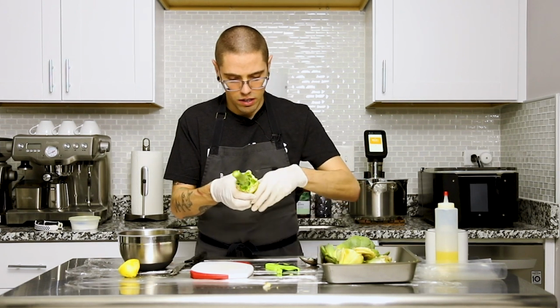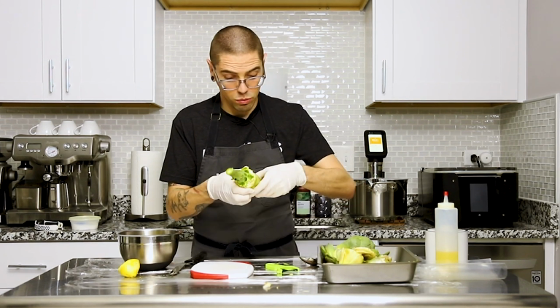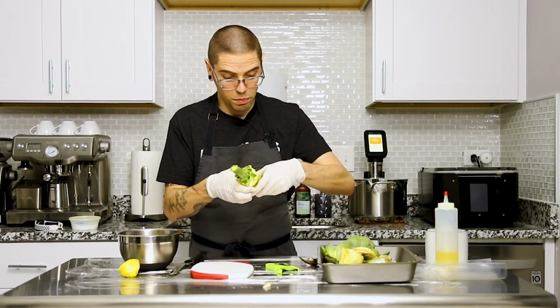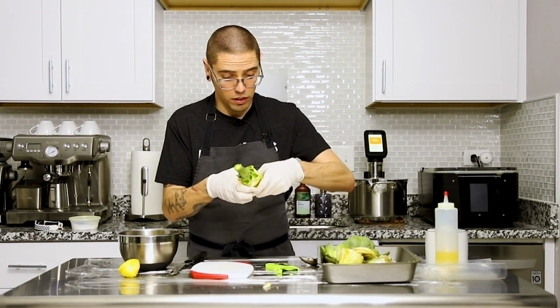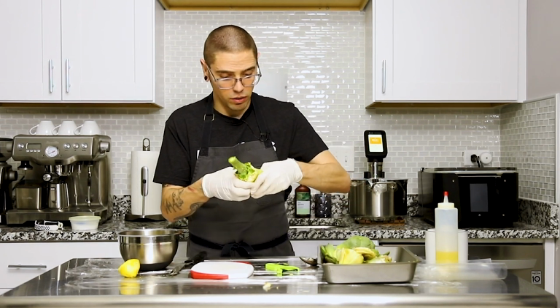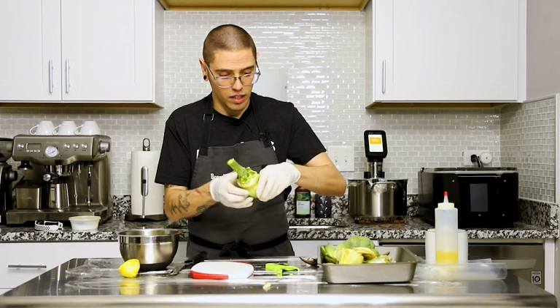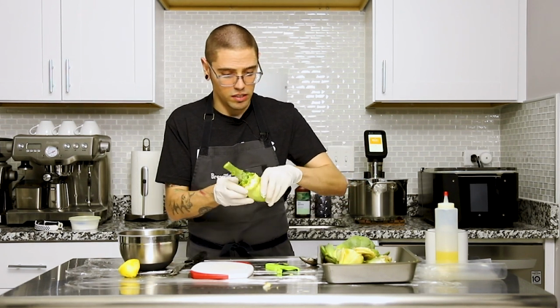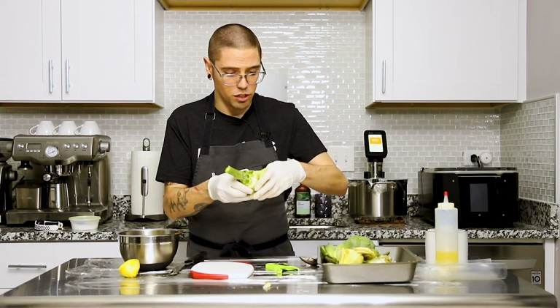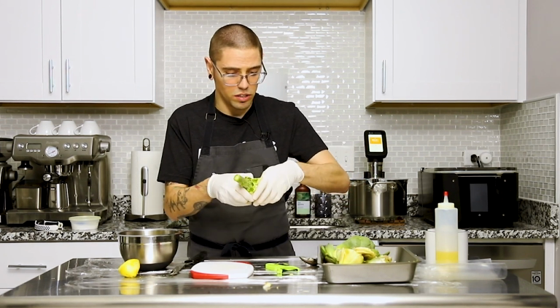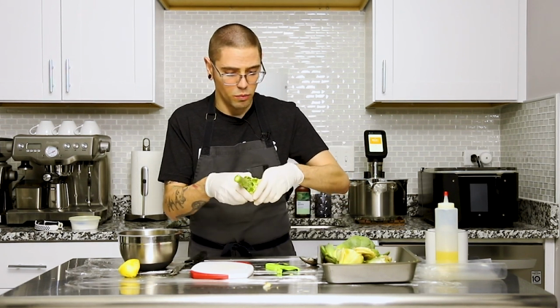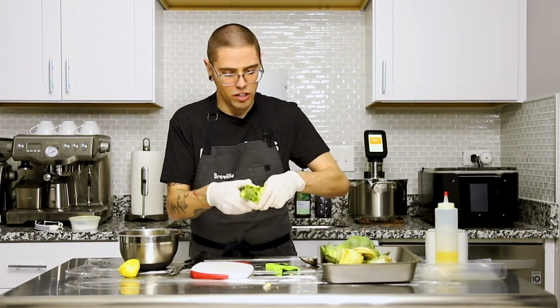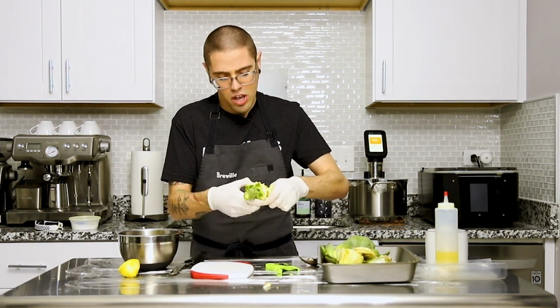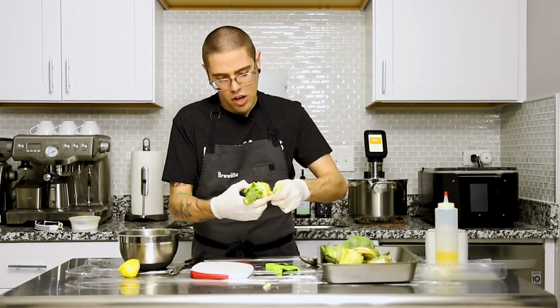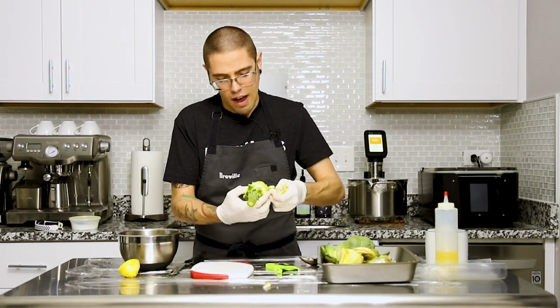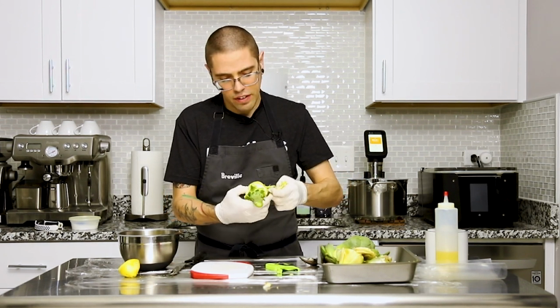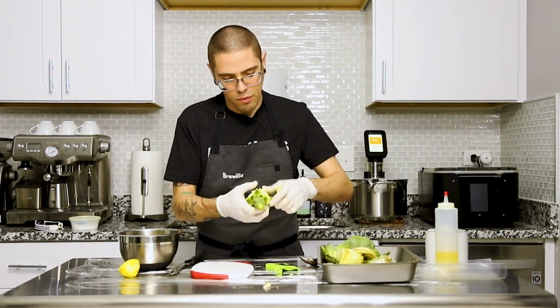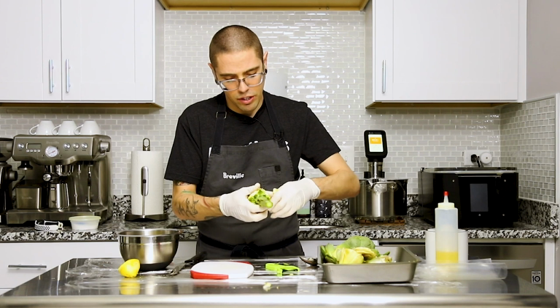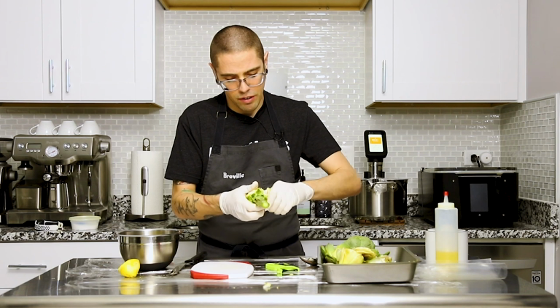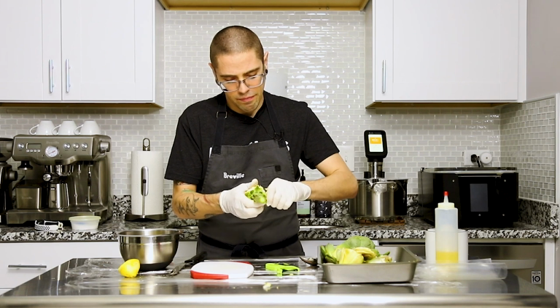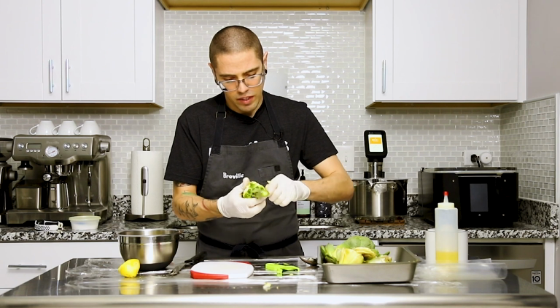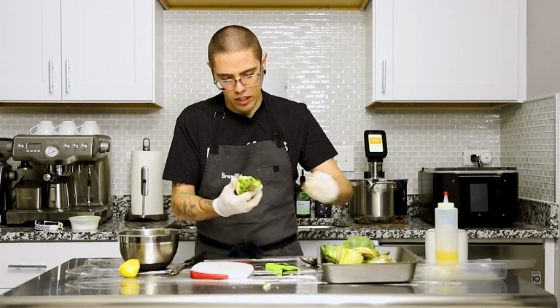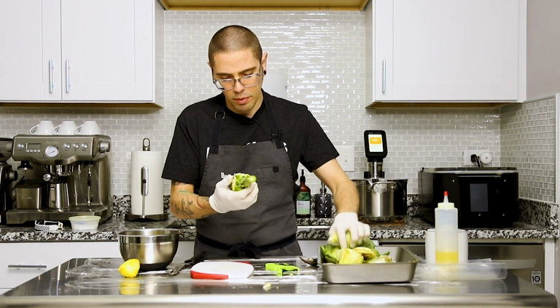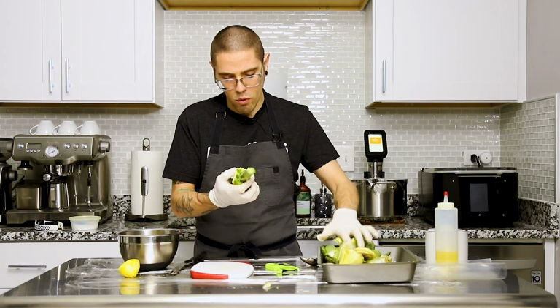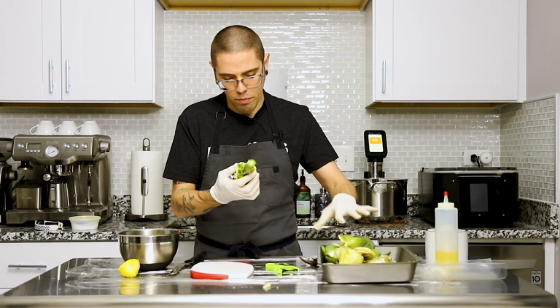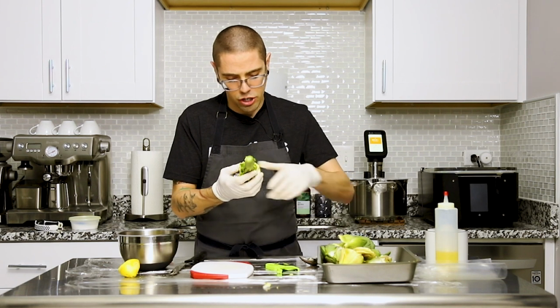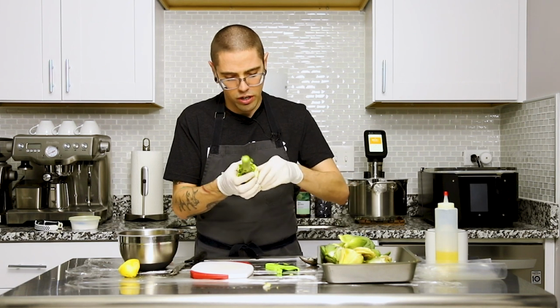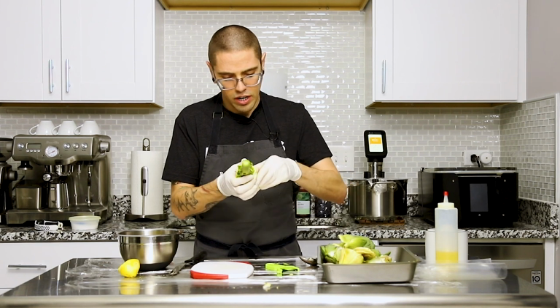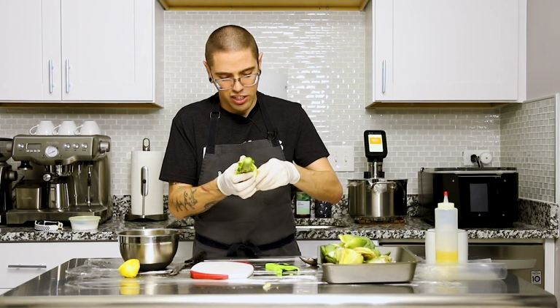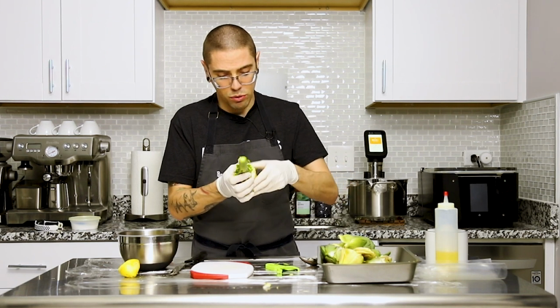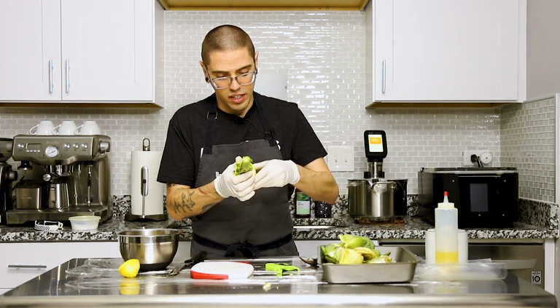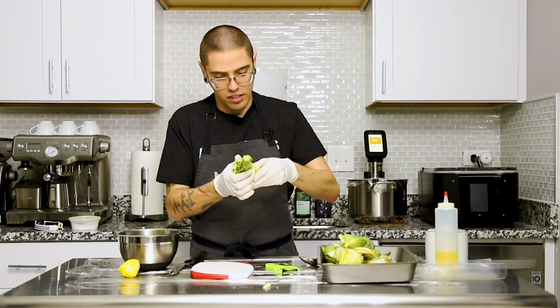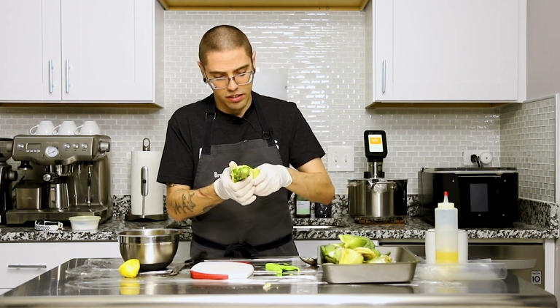This one's peeling really easily. I feel like when they're a little bit more mature, it's almost easier.